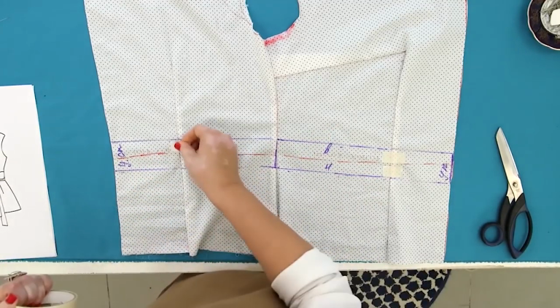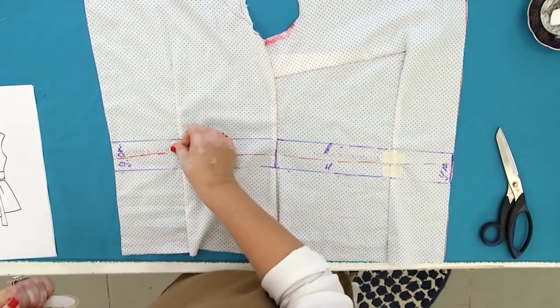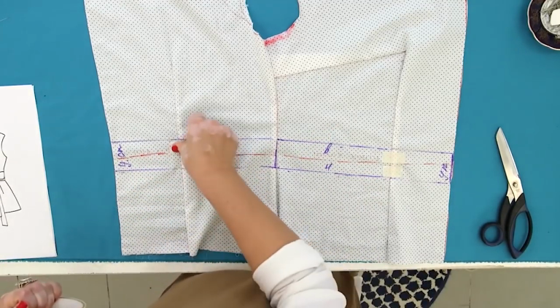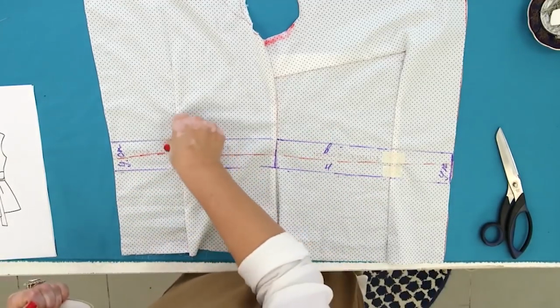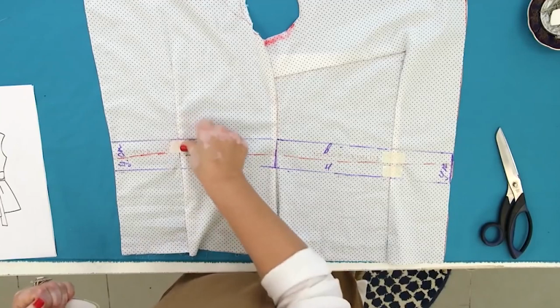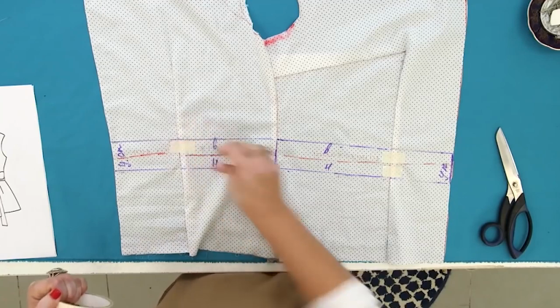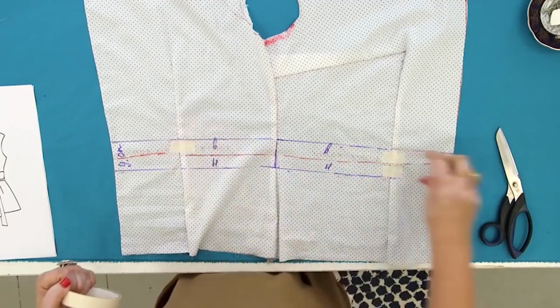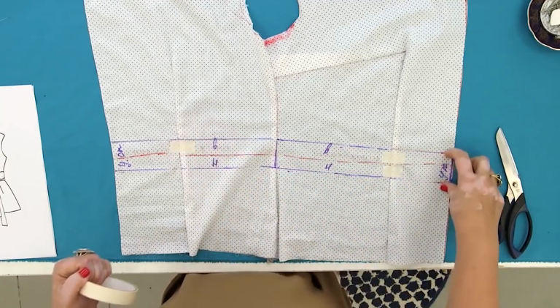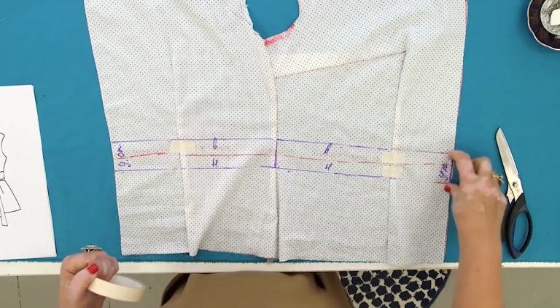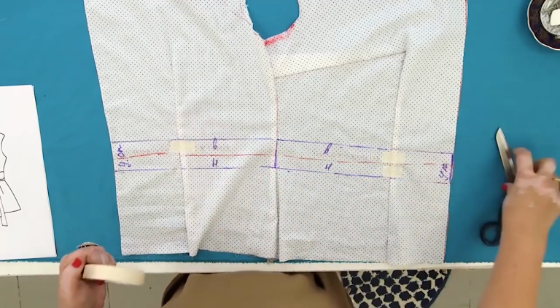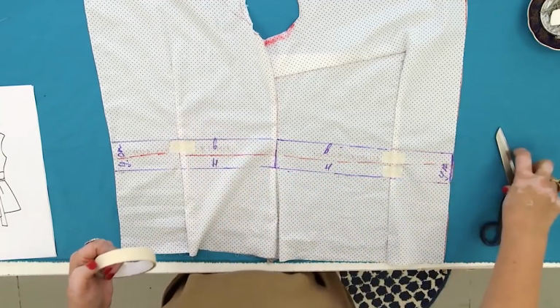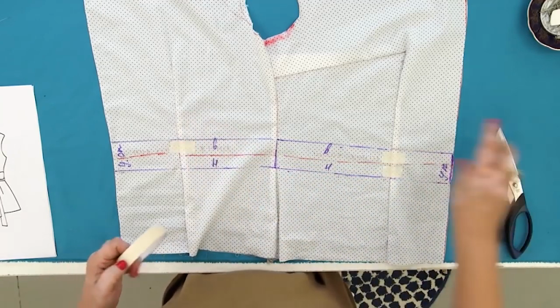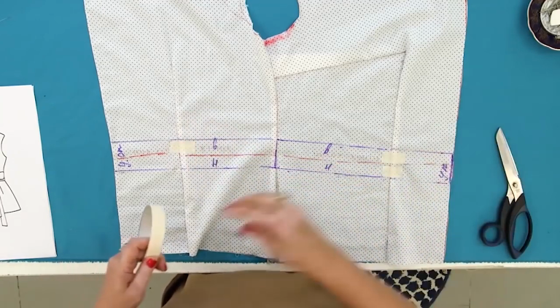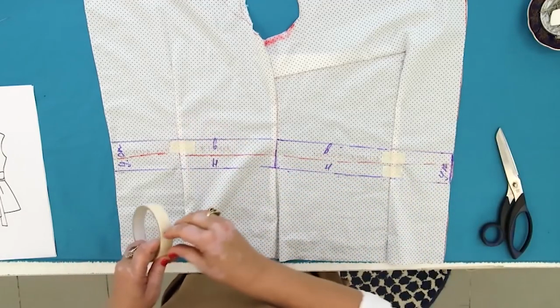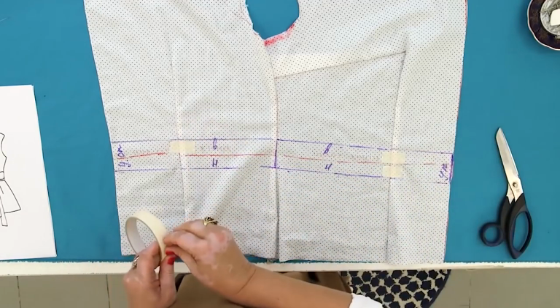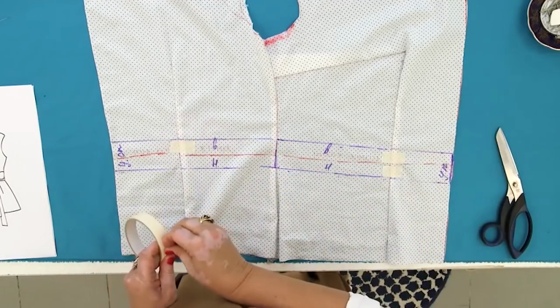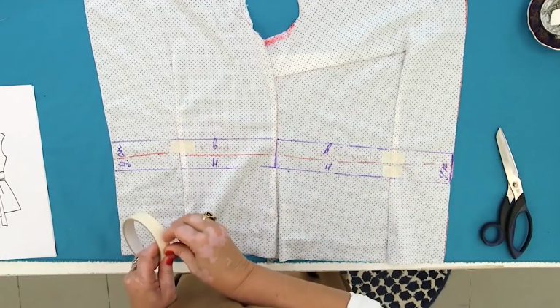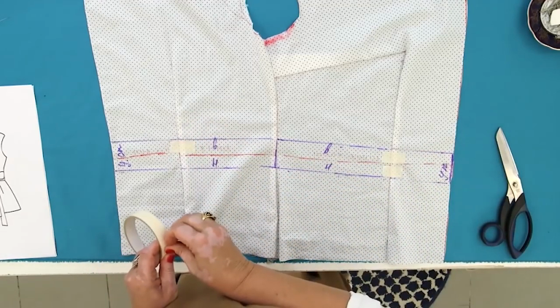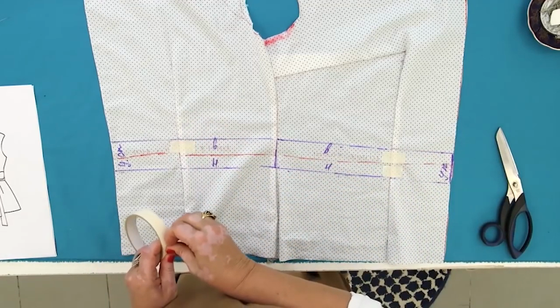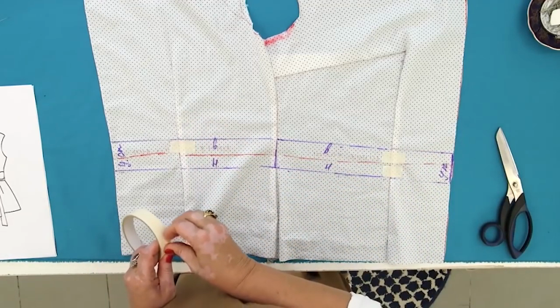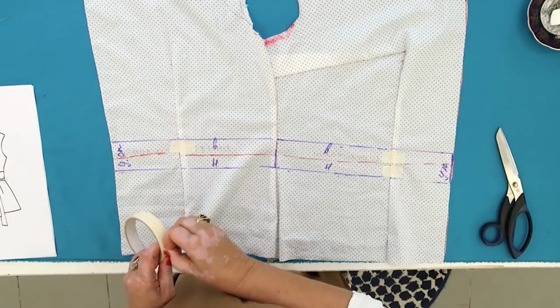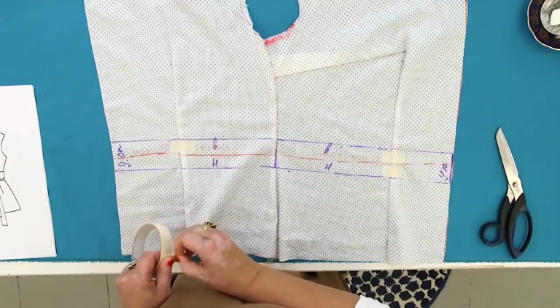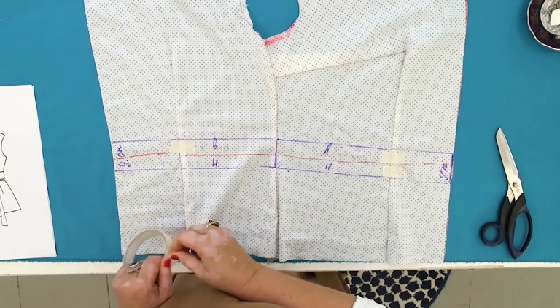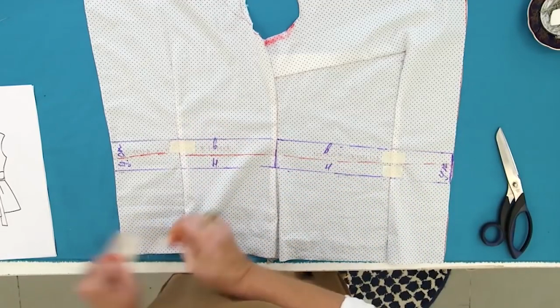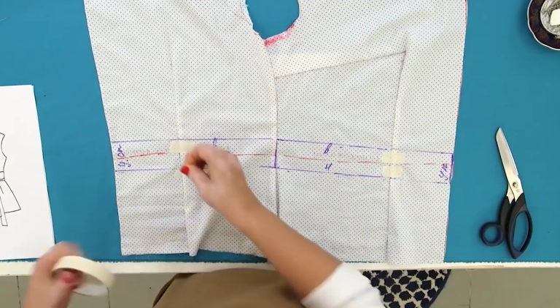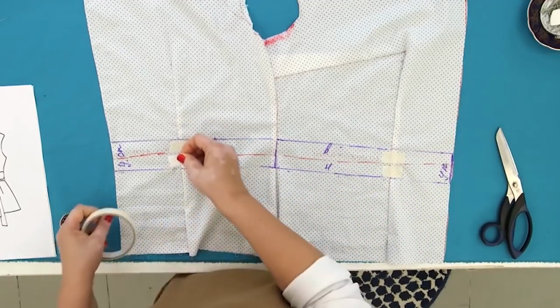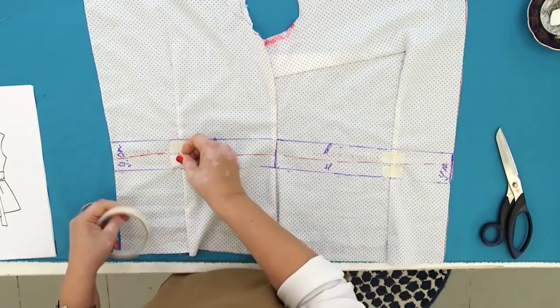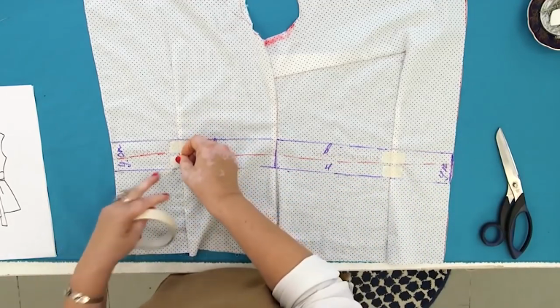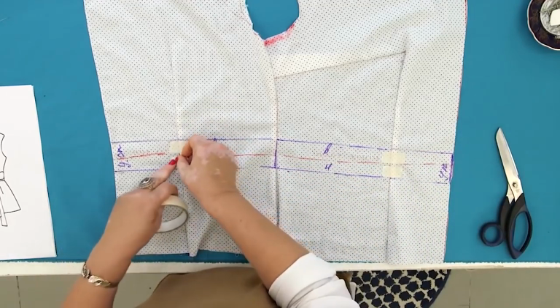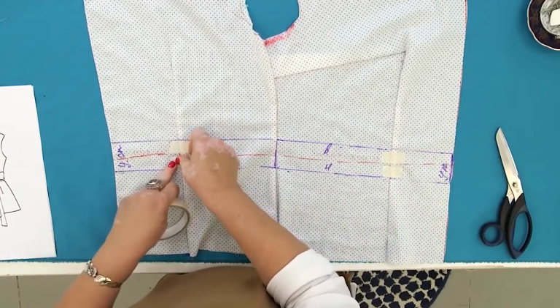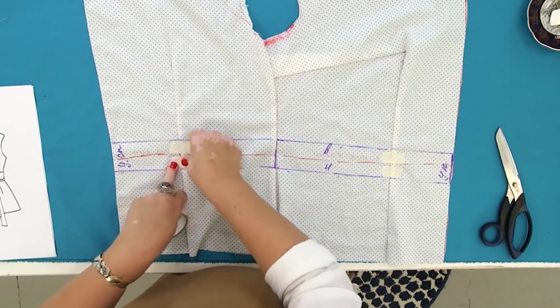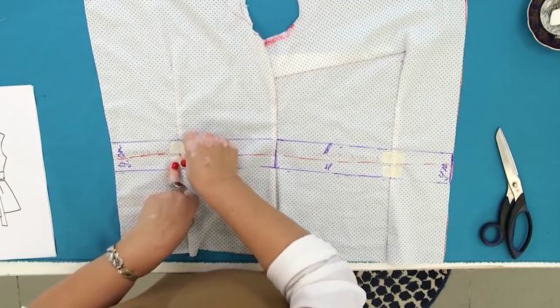The only thing left to be done is to add some here for the wrap-over and a bow. That's all.